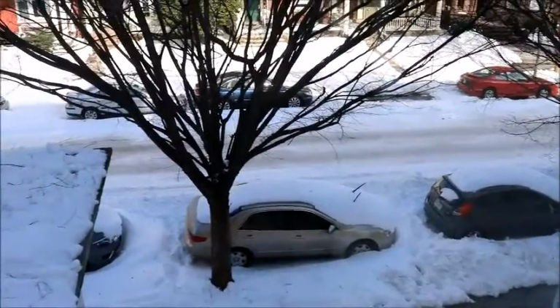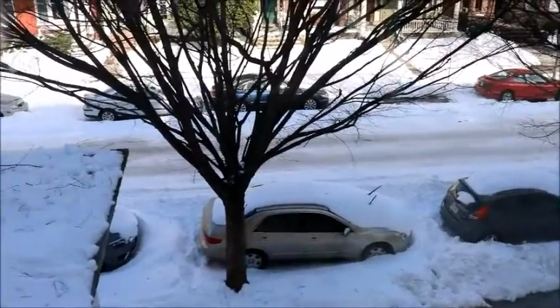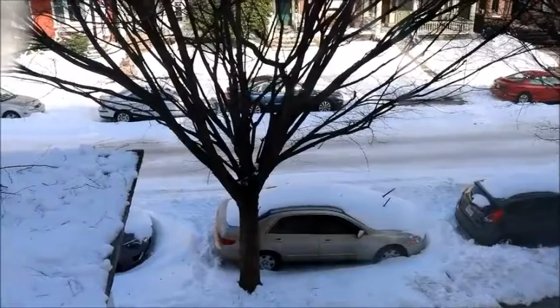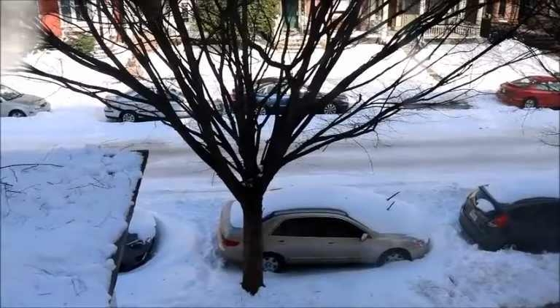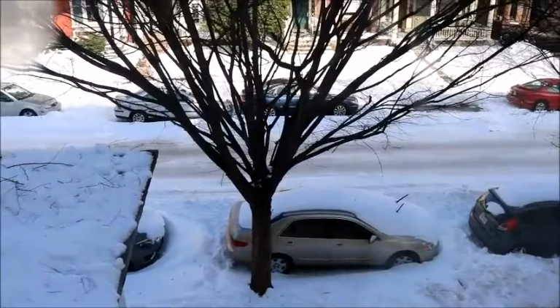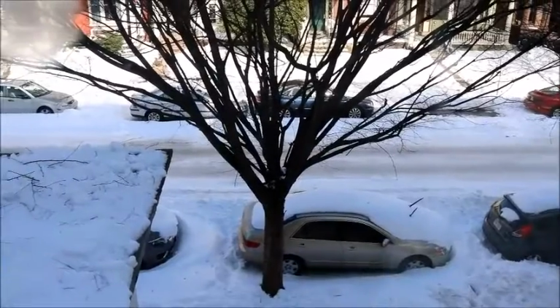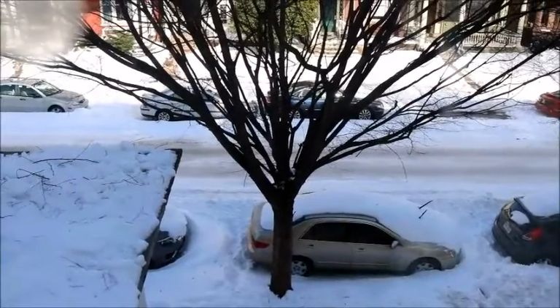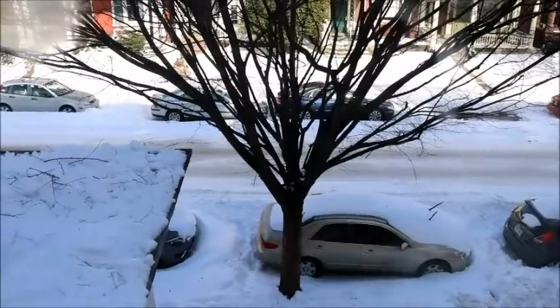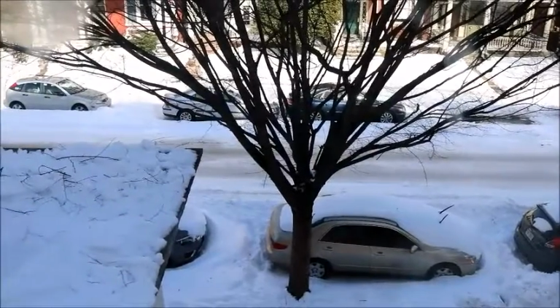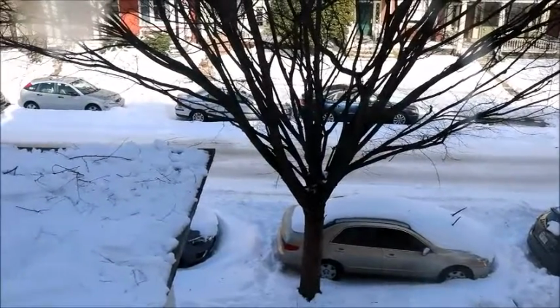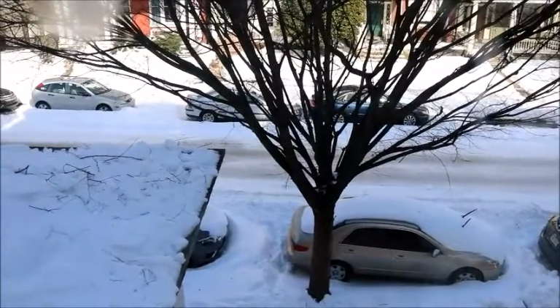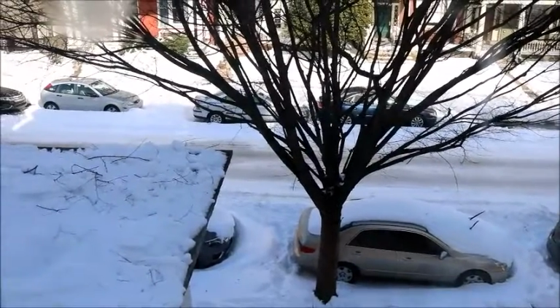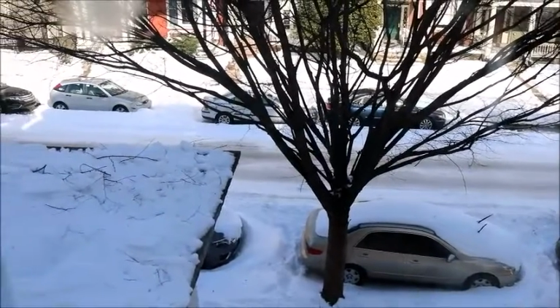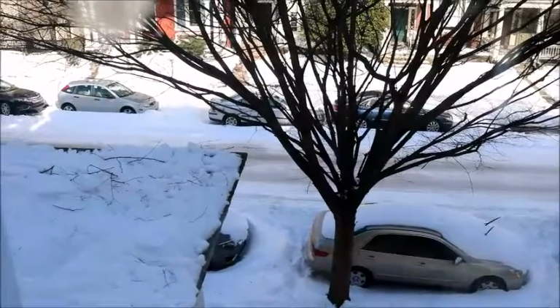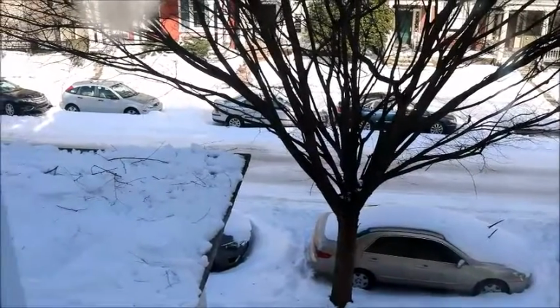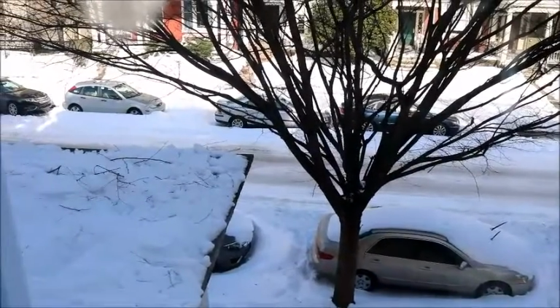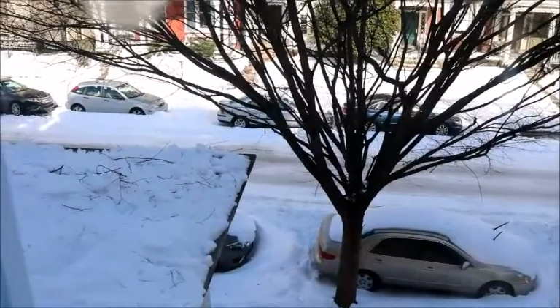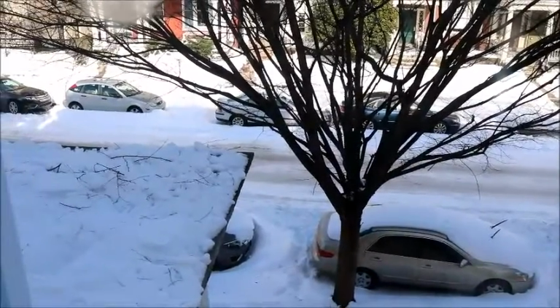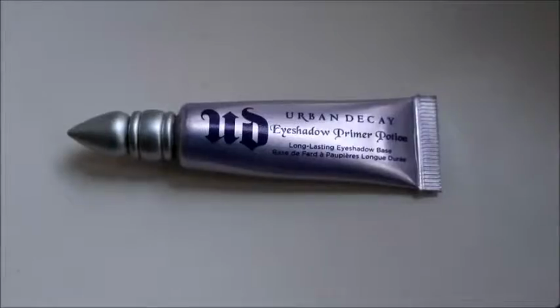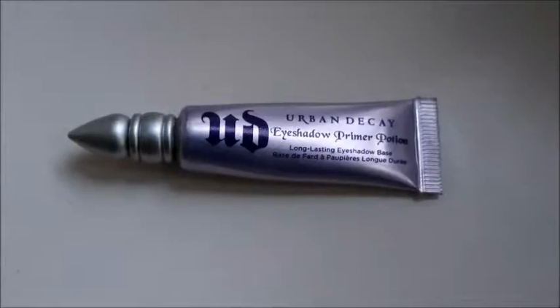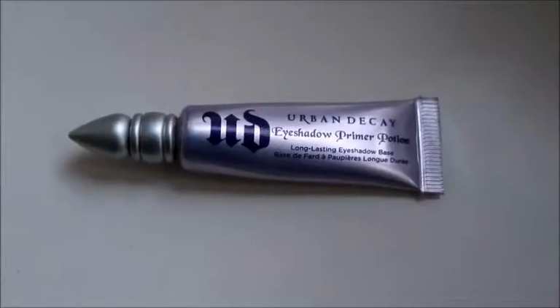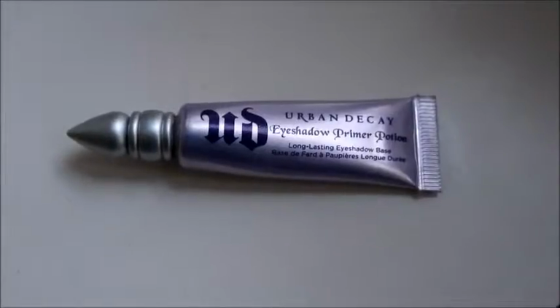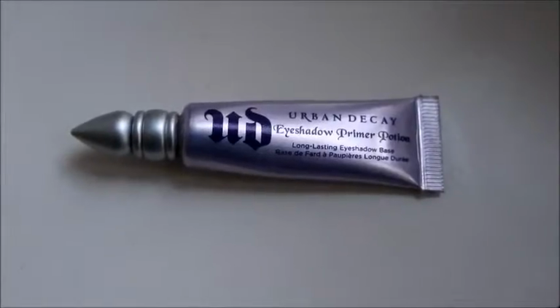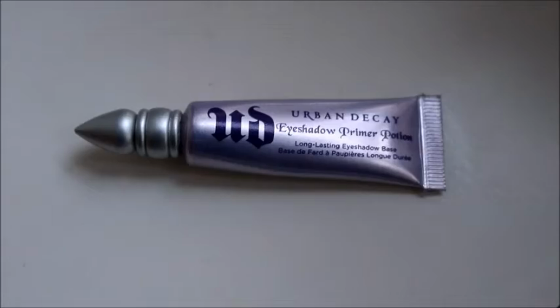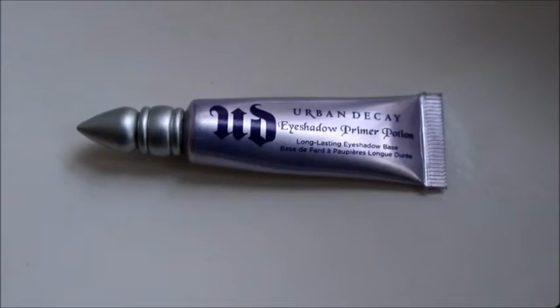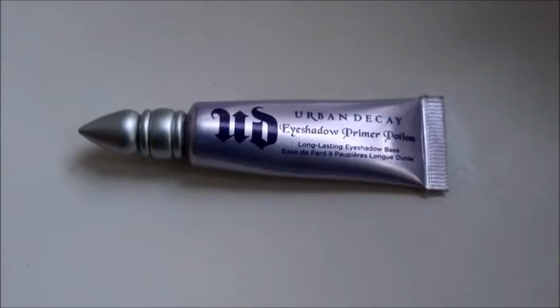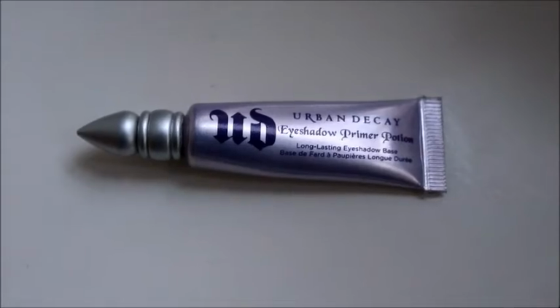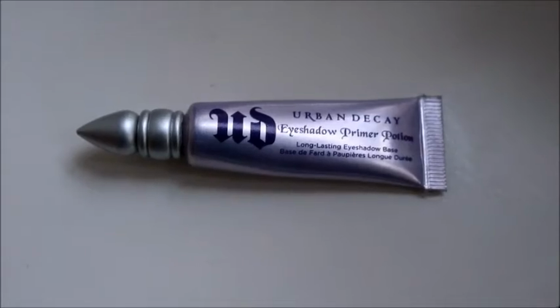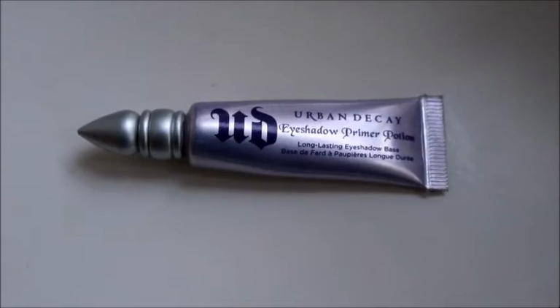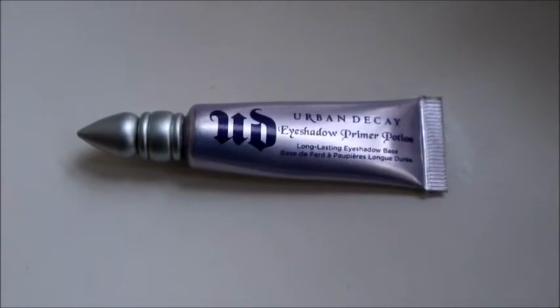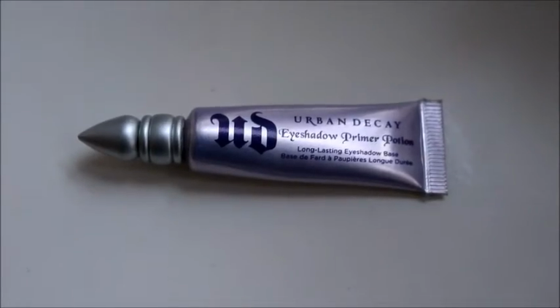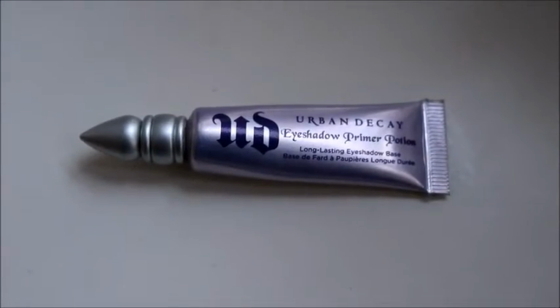Well guys, it's like we survived the snowpocalypse of 2016. What better way to spend it than to make makeup tutorials? Oh, here we are.